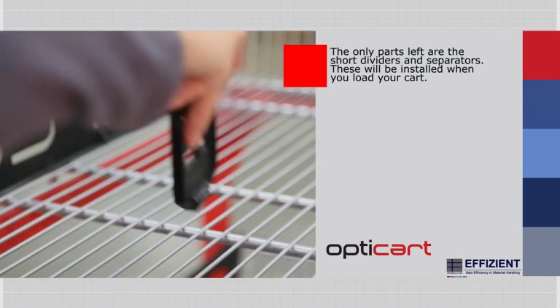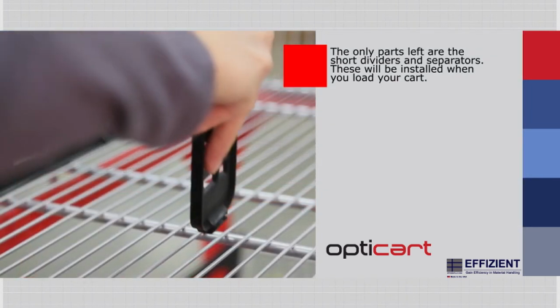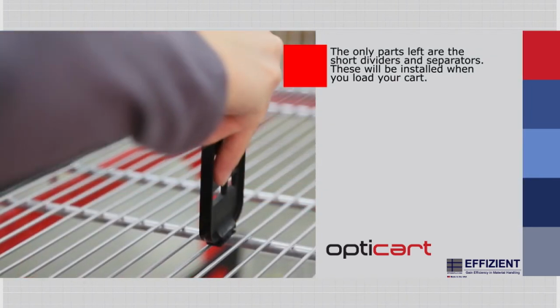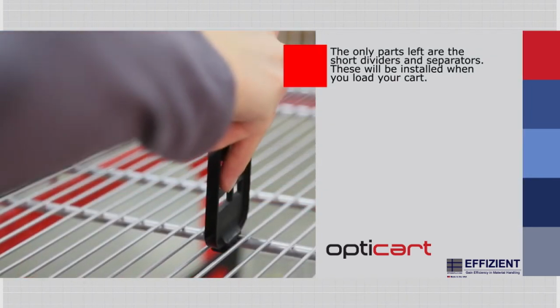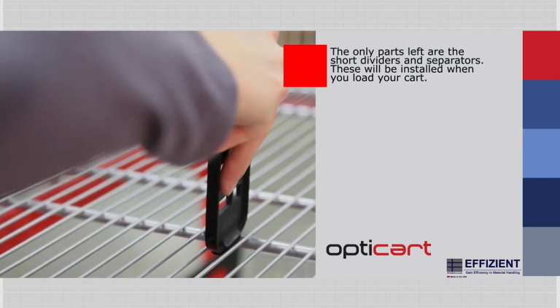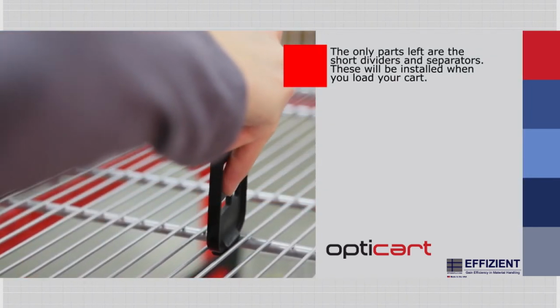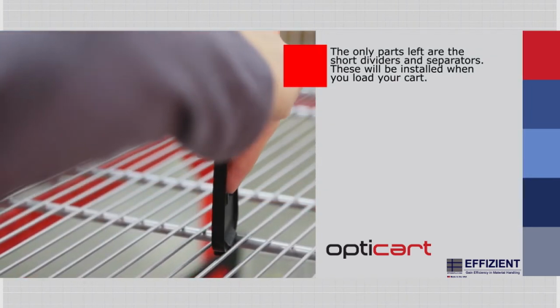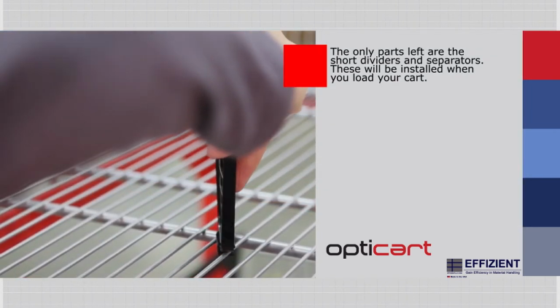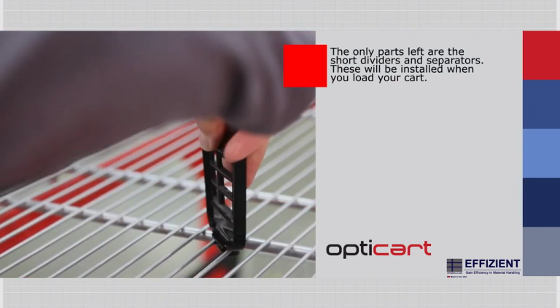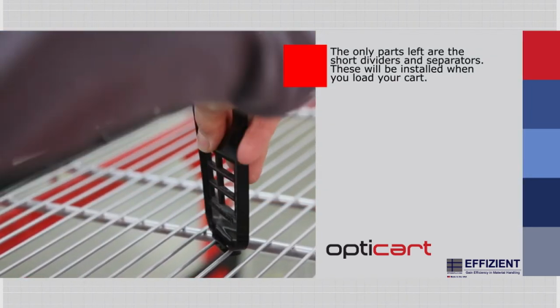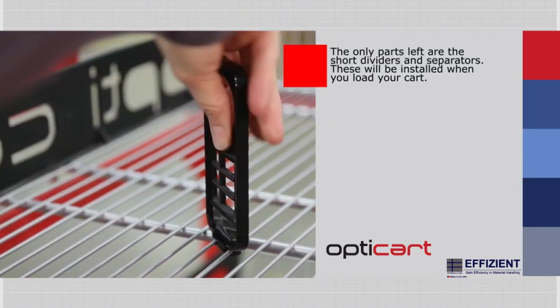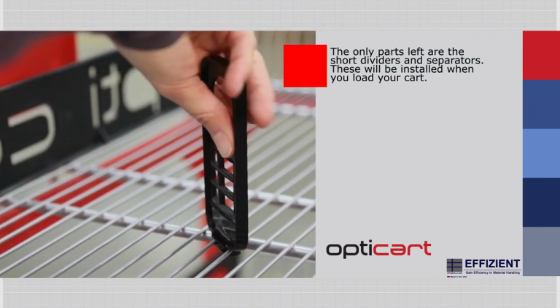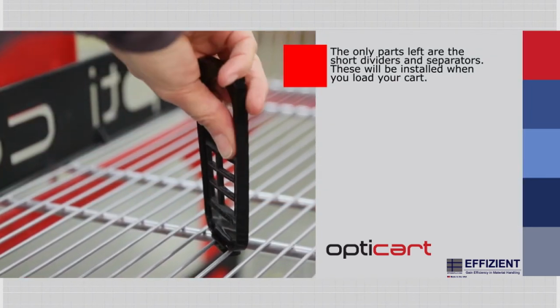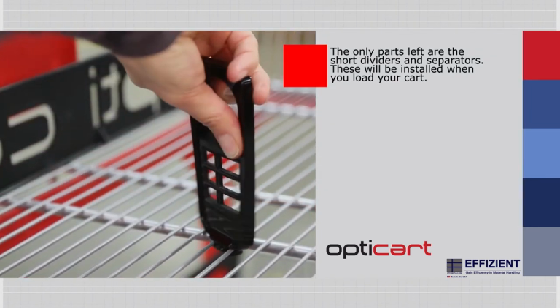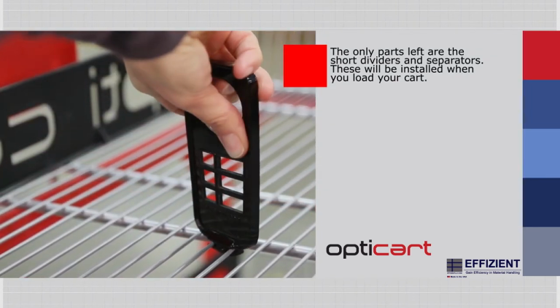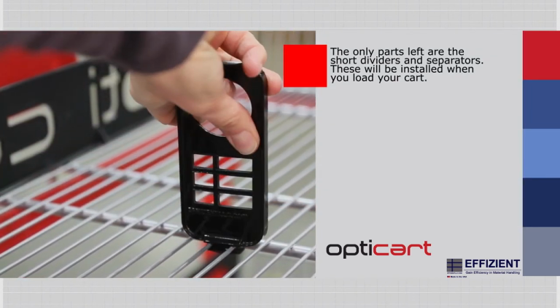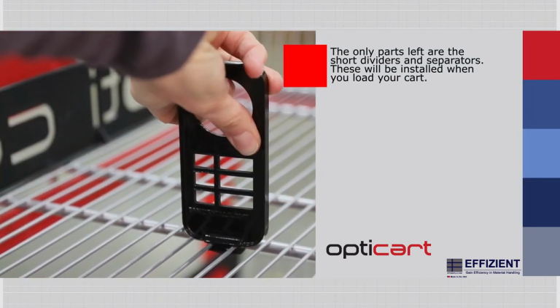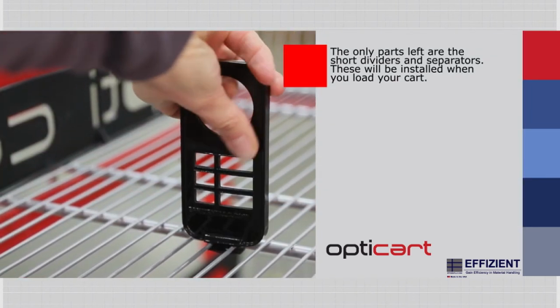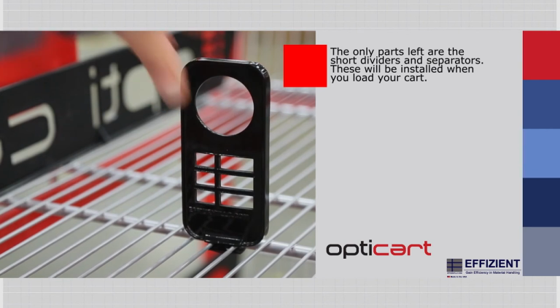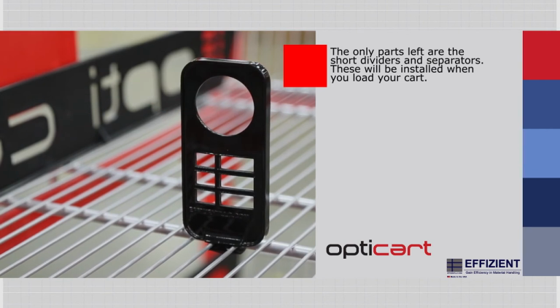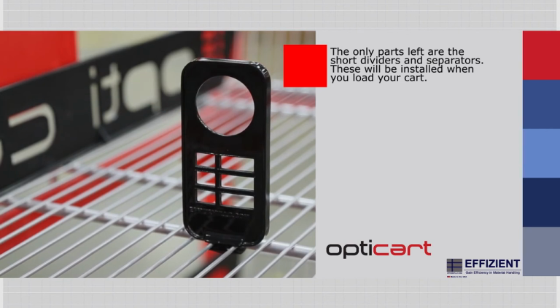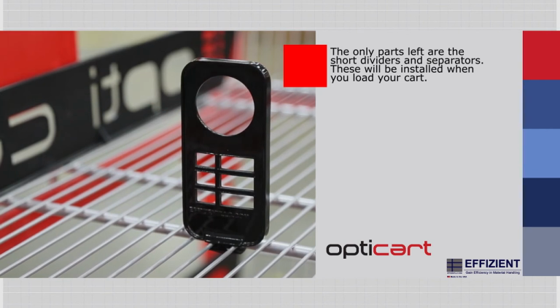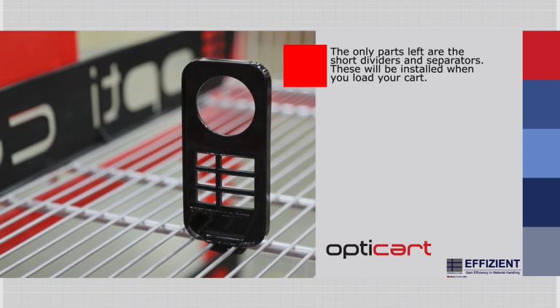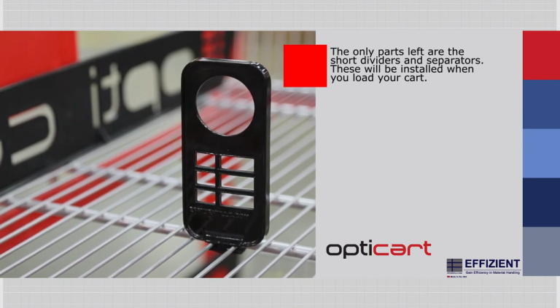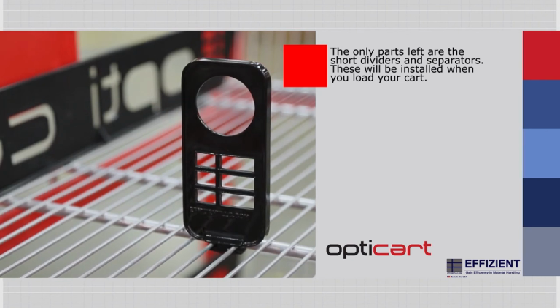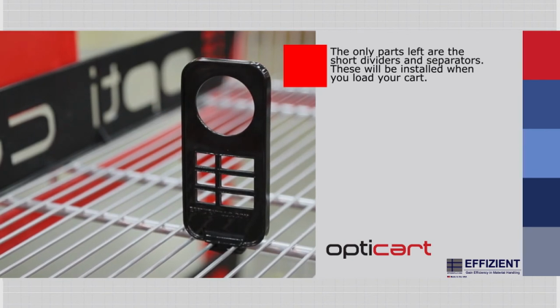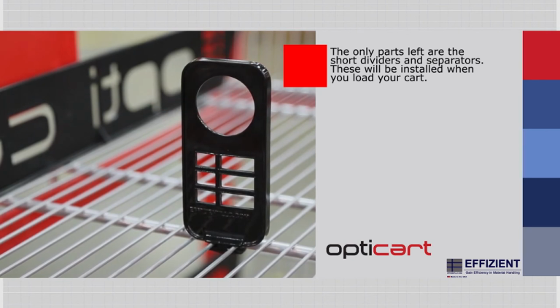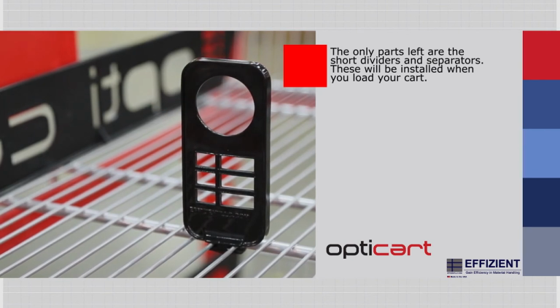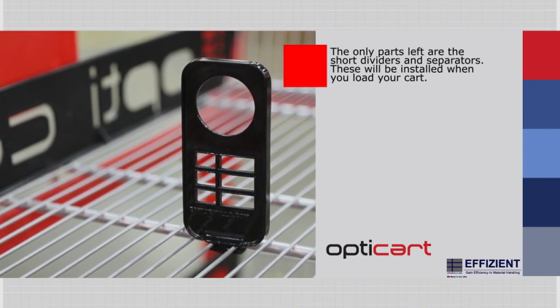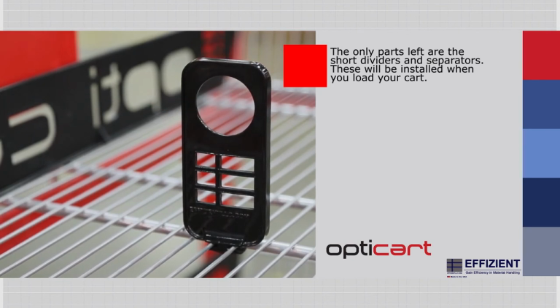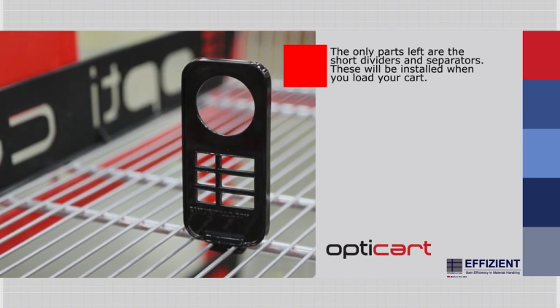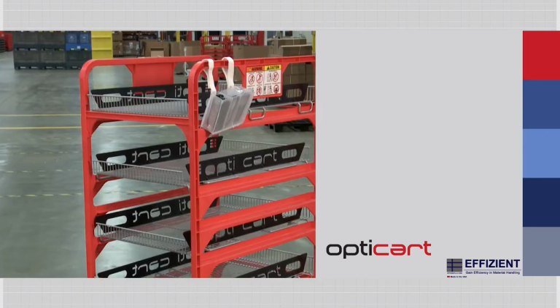The only parts left are the short dividers and separators. These will be installed when you load your cart.